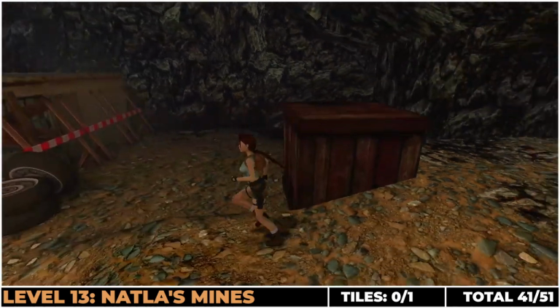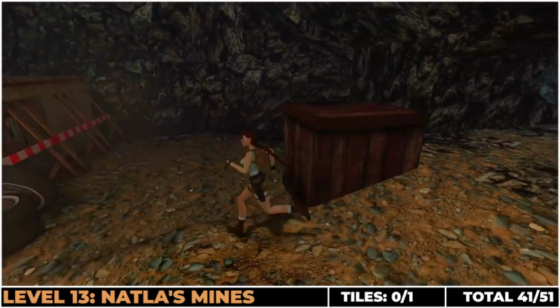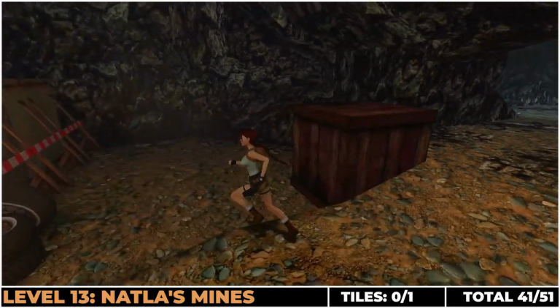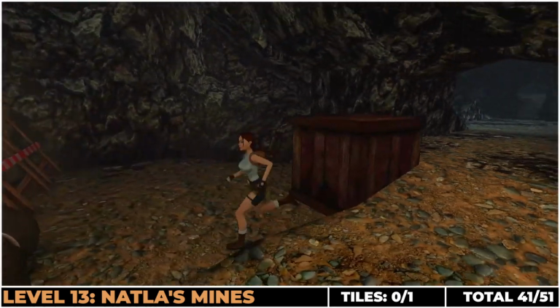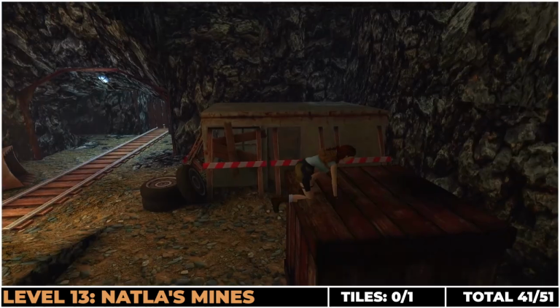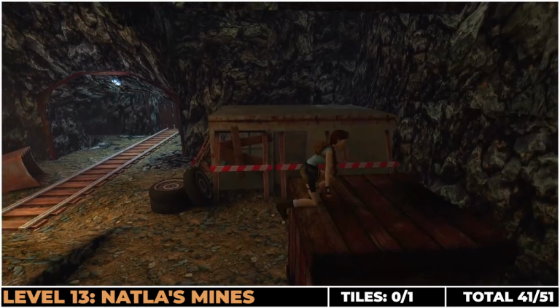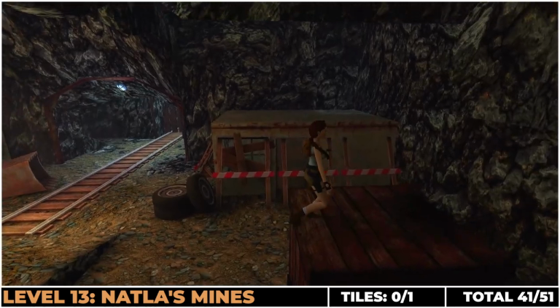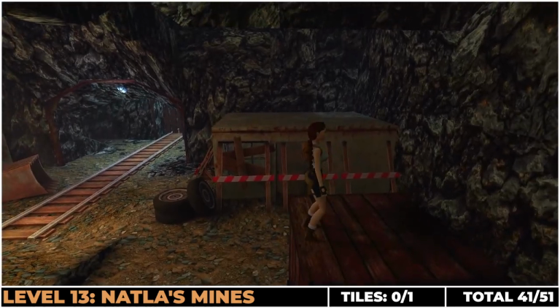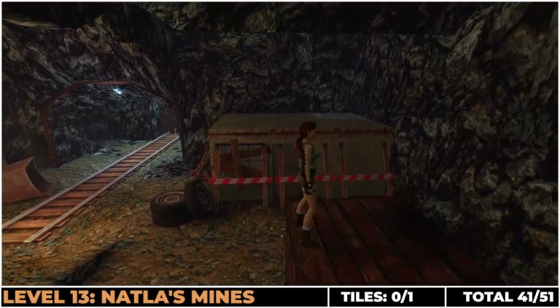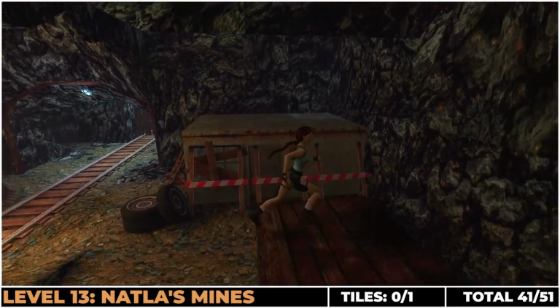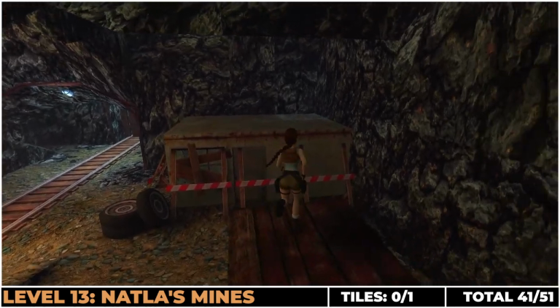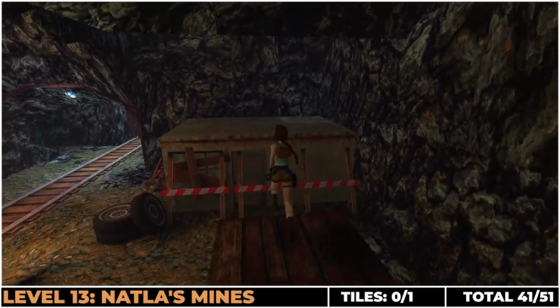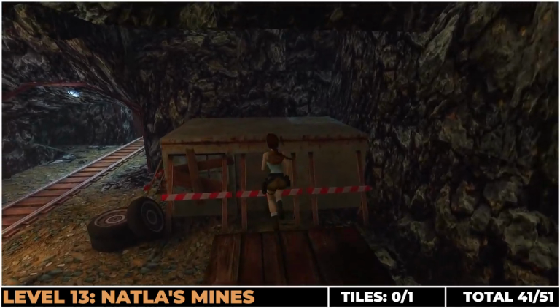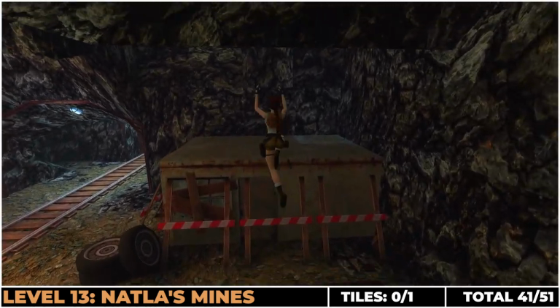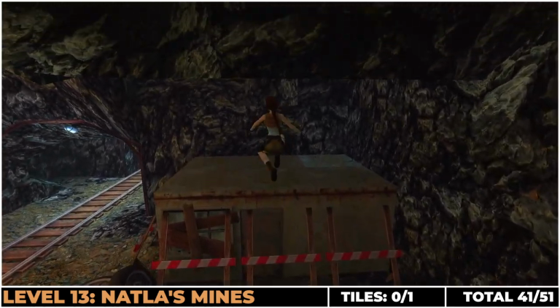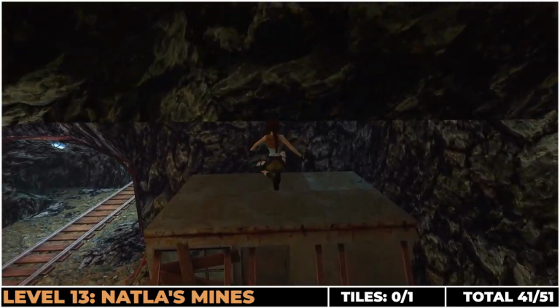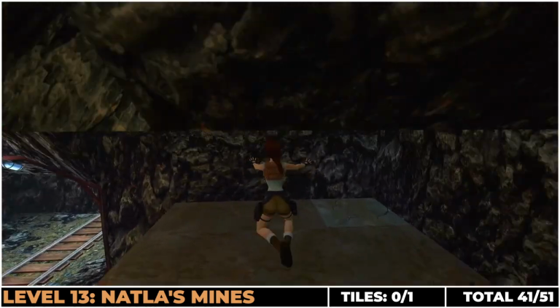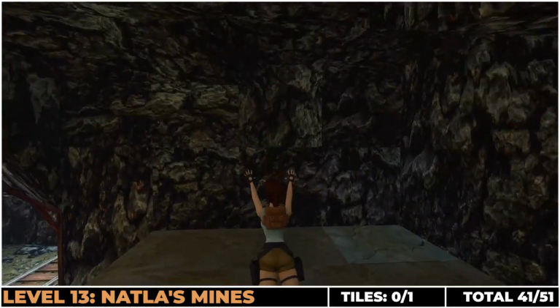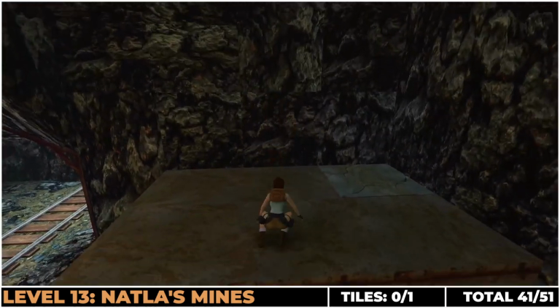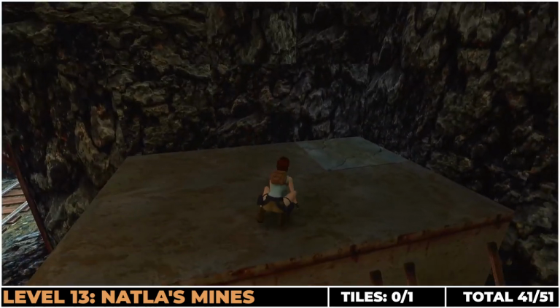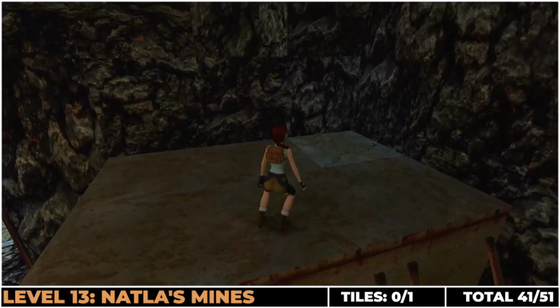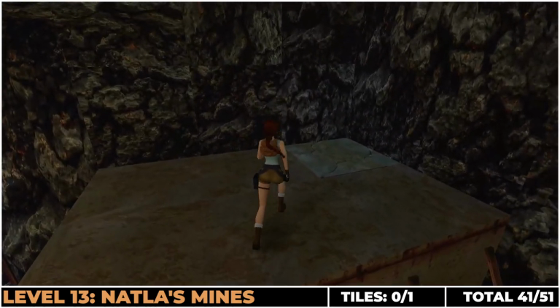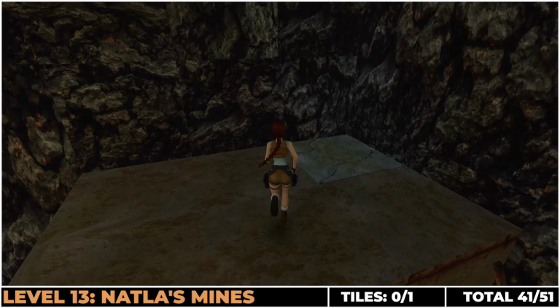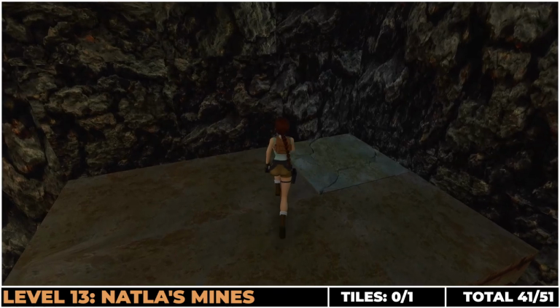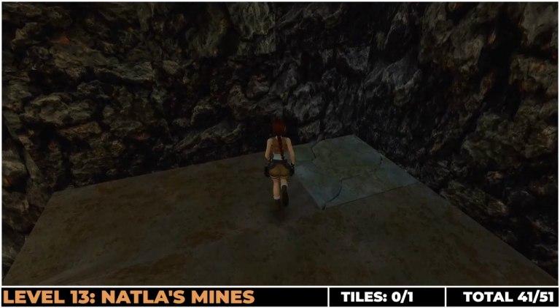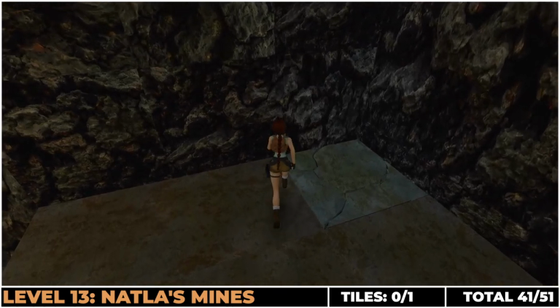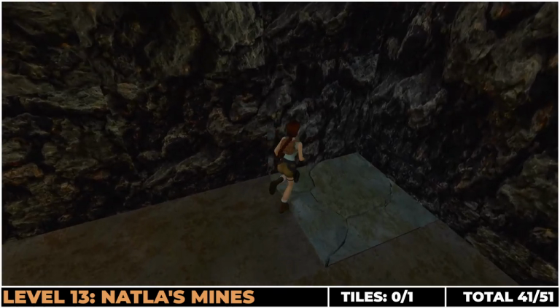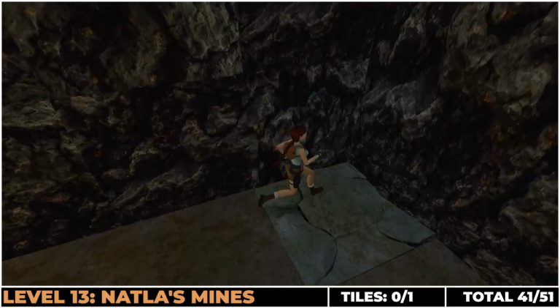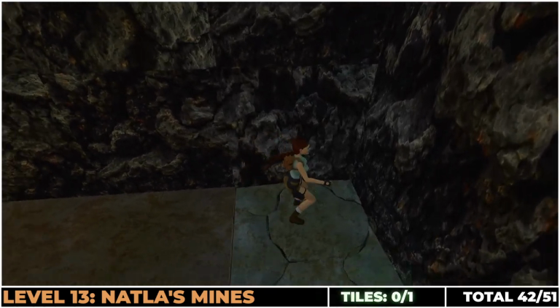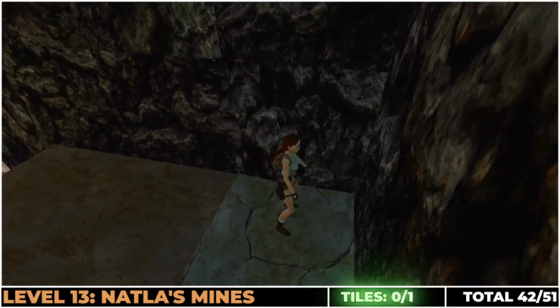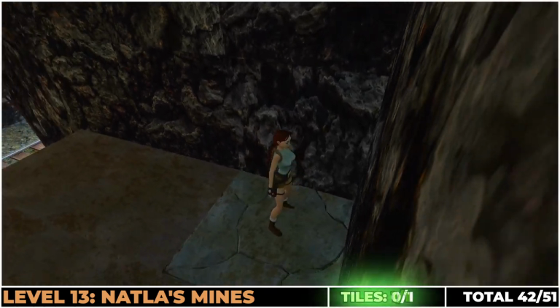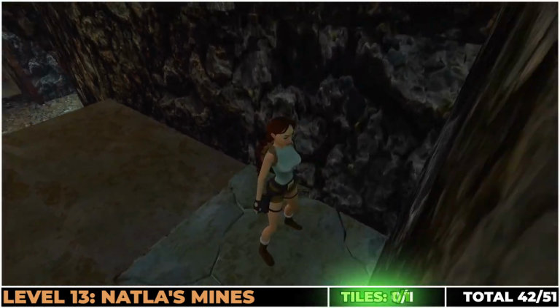Natla's Mines only contains one breakable floor tile, which again is on the main route — you'll jump across this roof here and drop down.